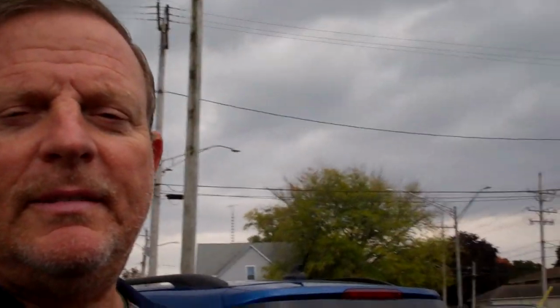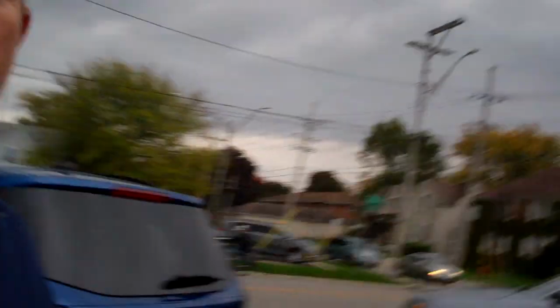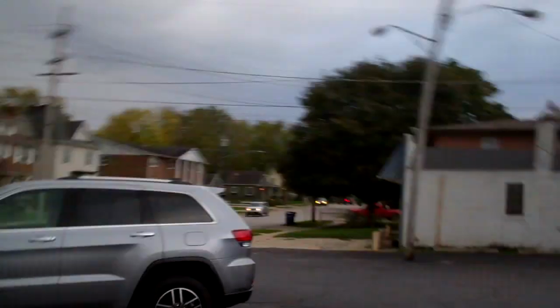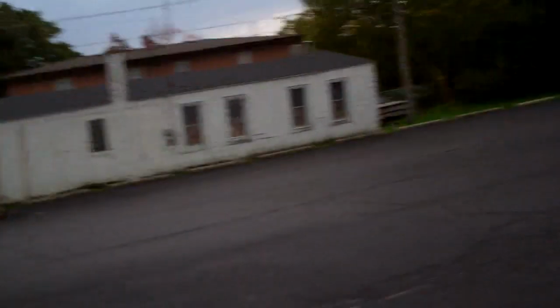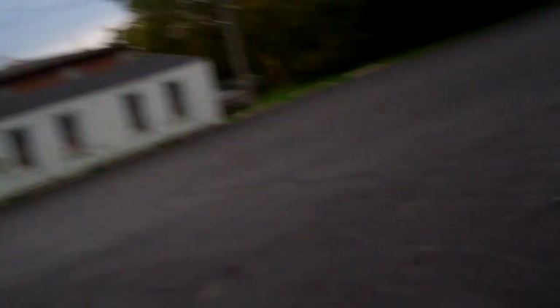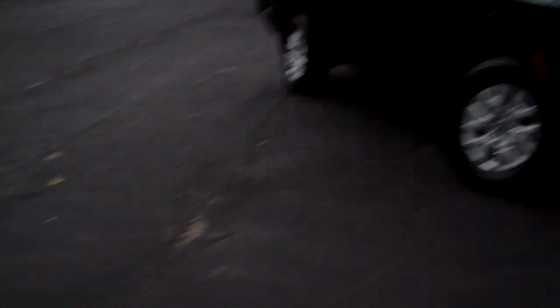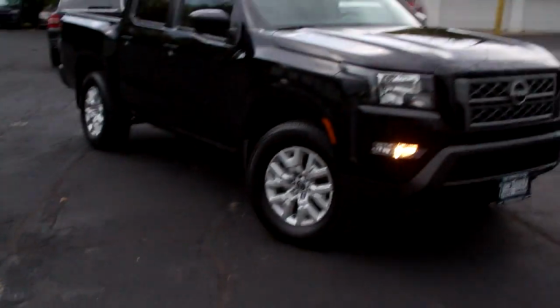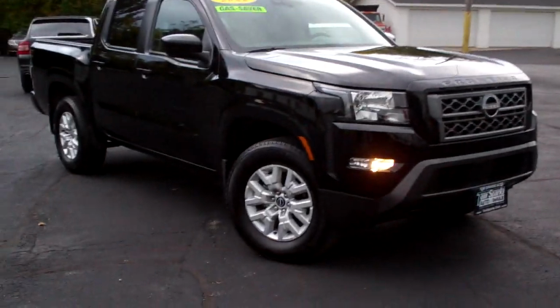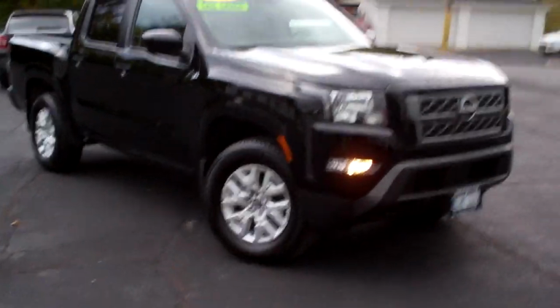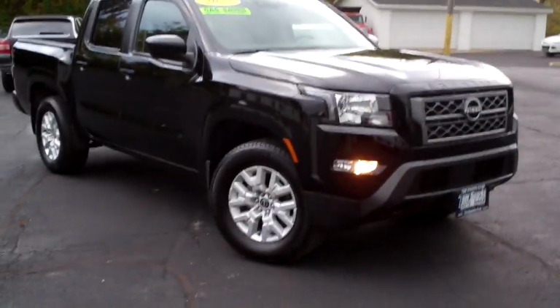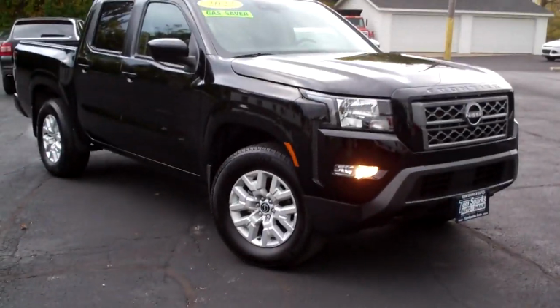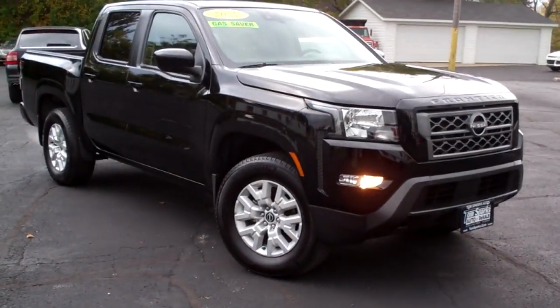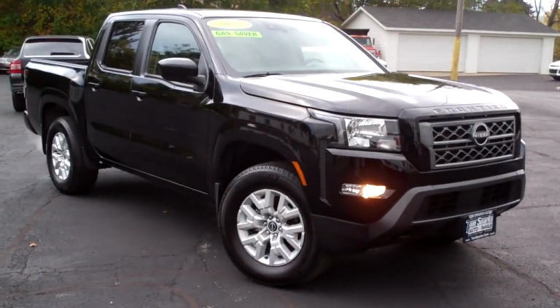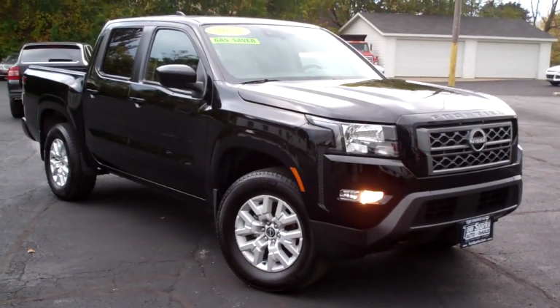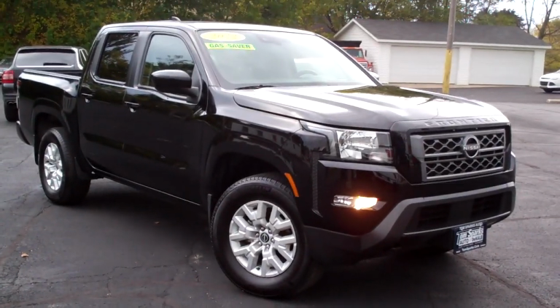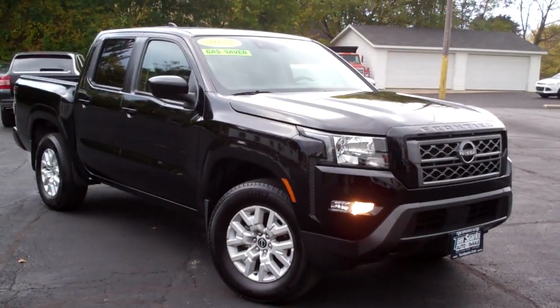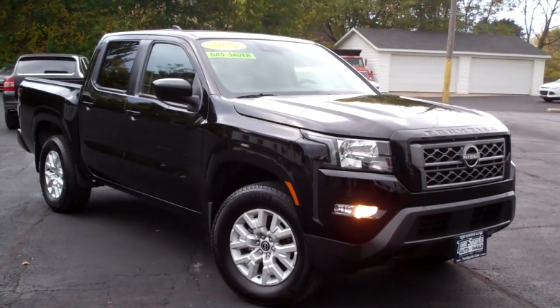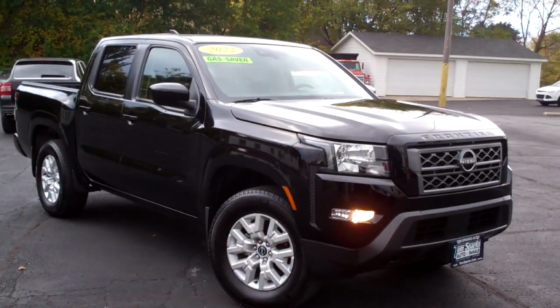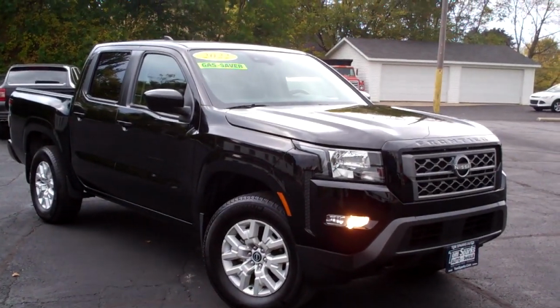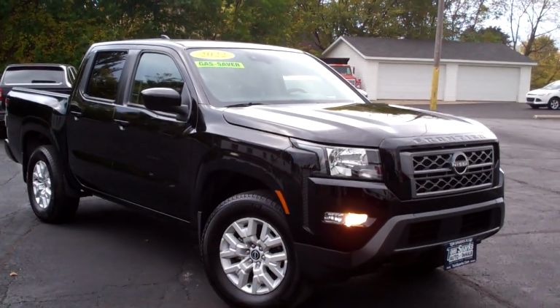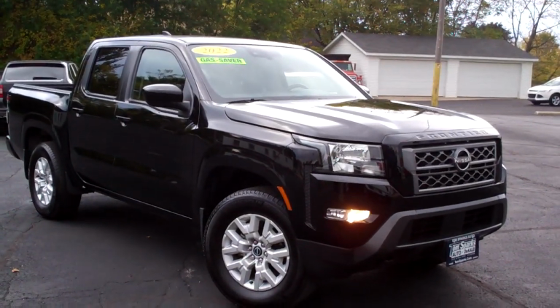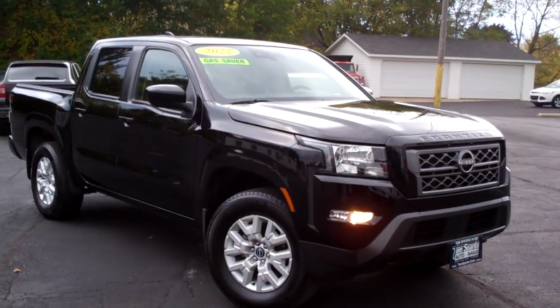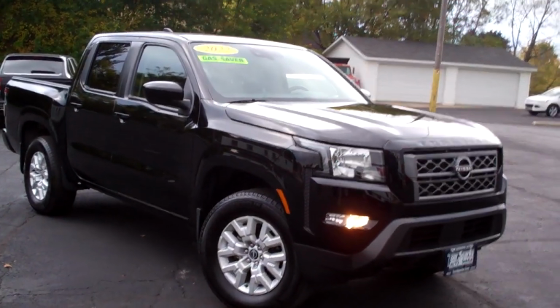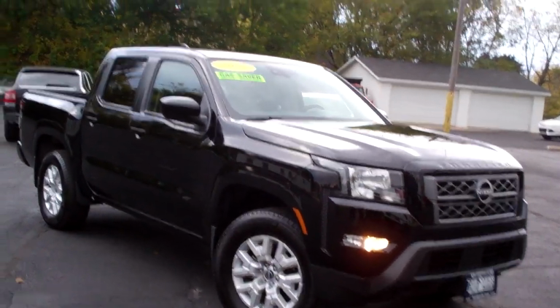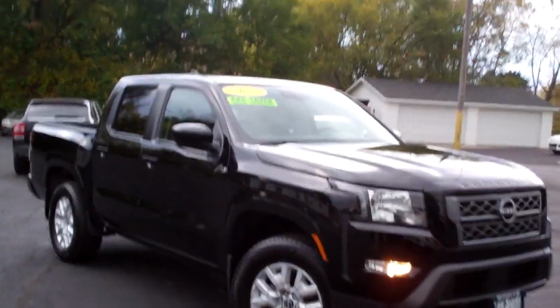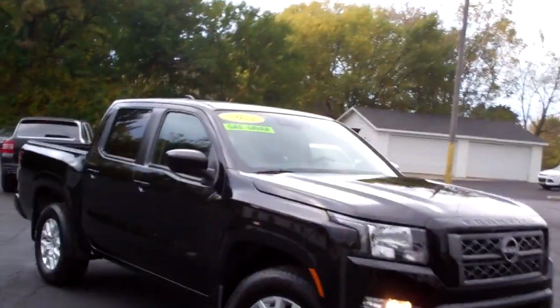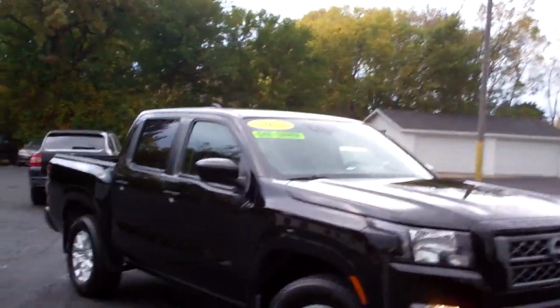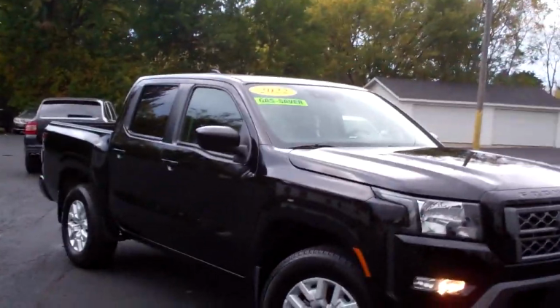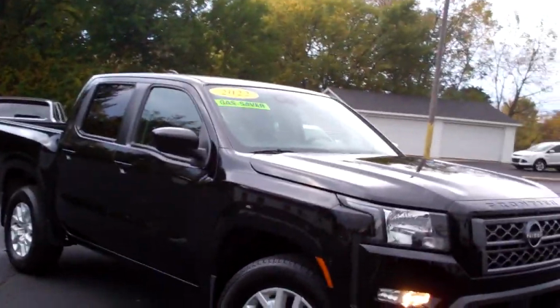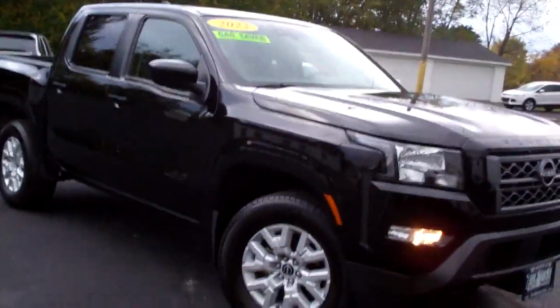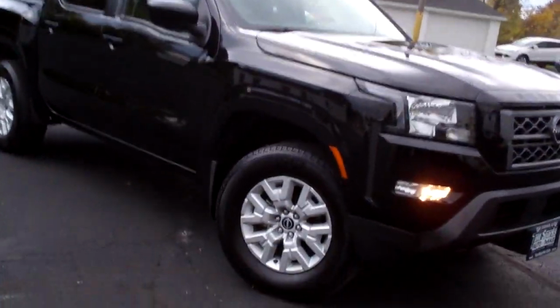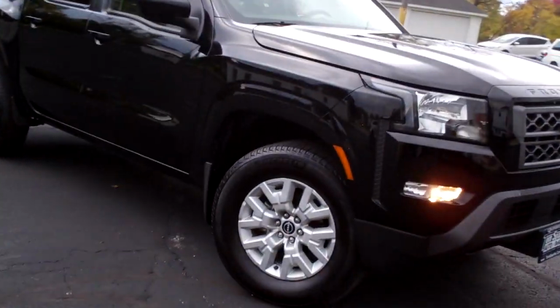Hey, check this out — 2022 Nissan Frontier. Nice truck, black in color.